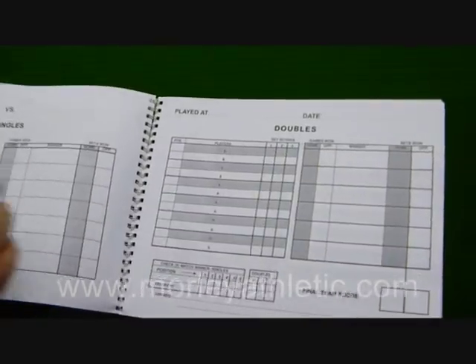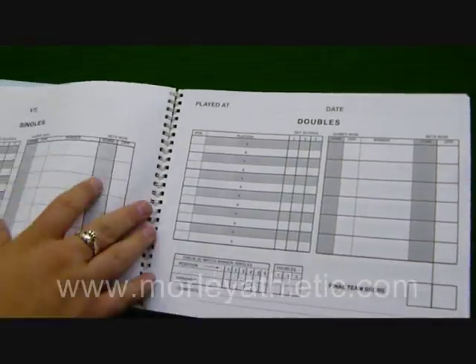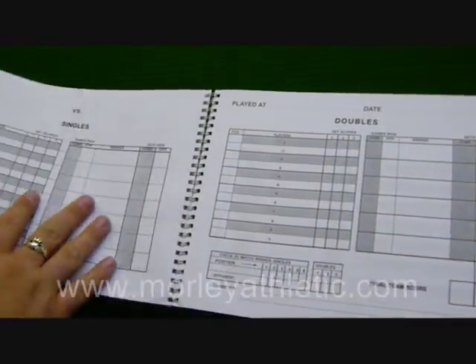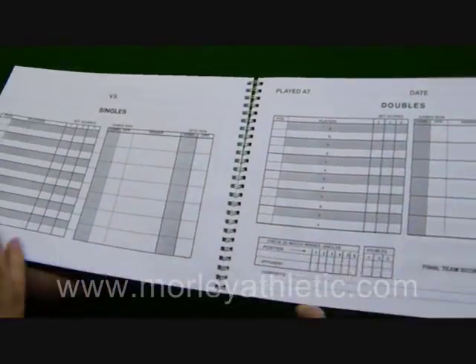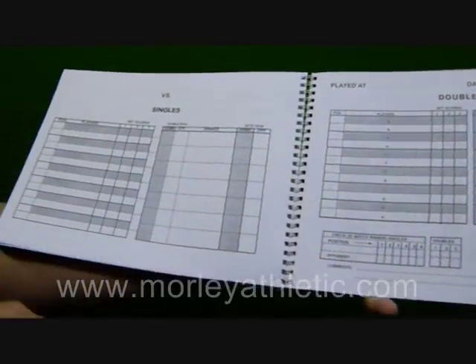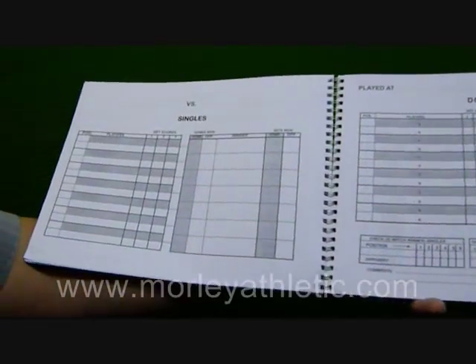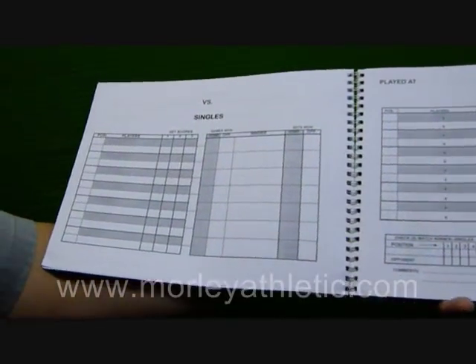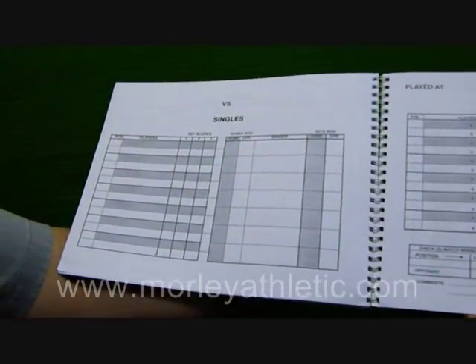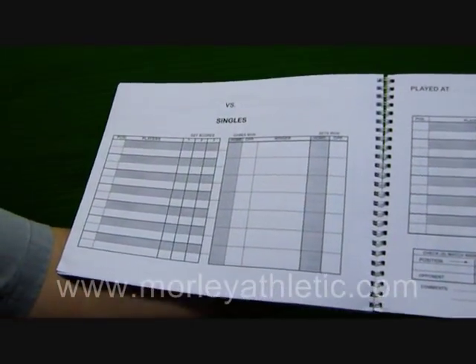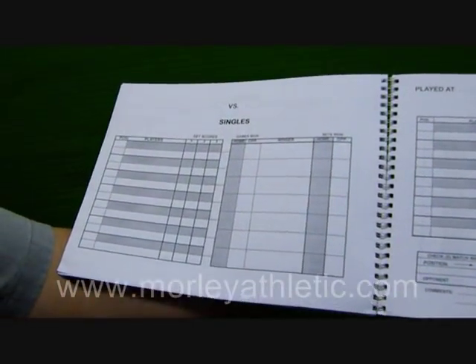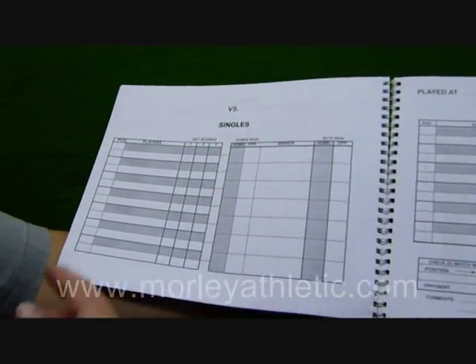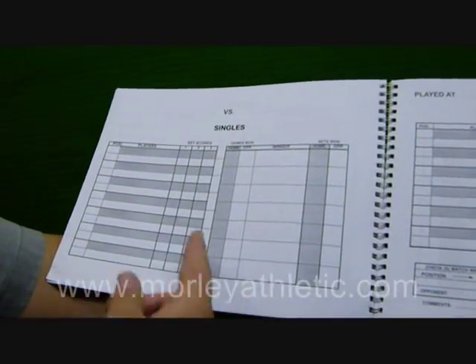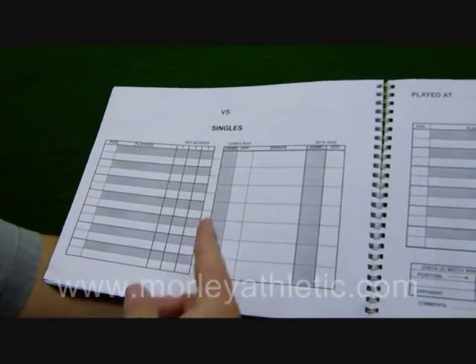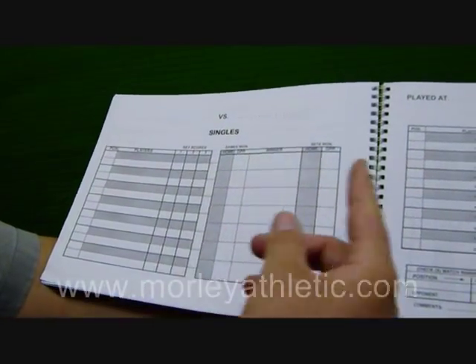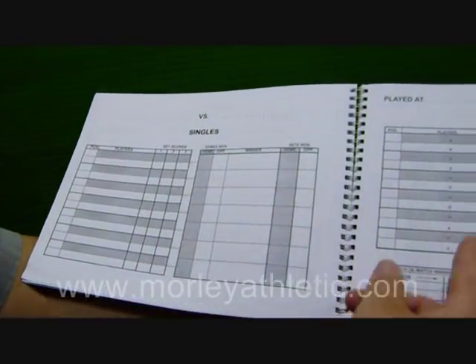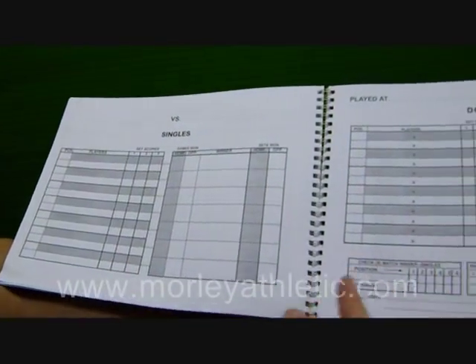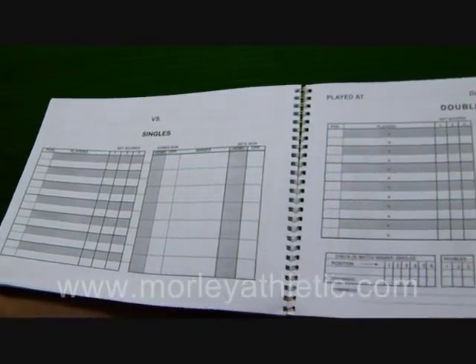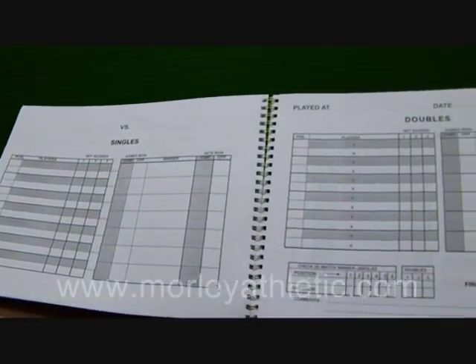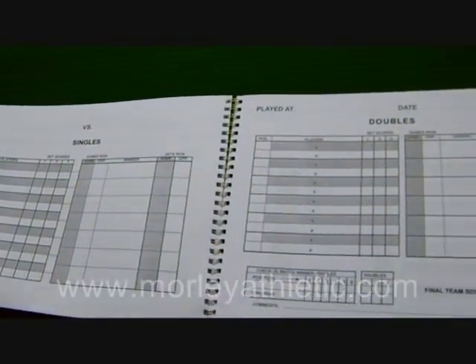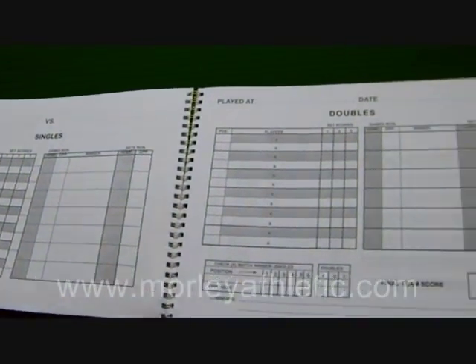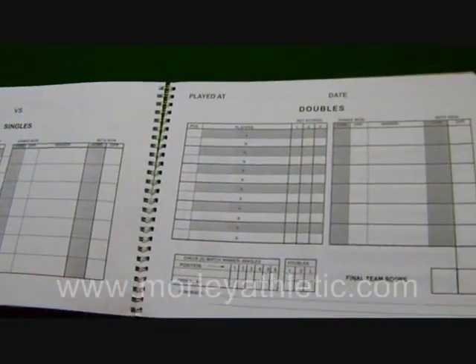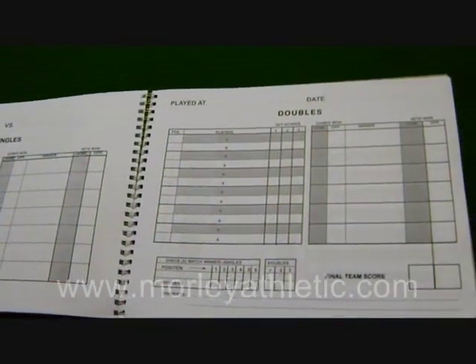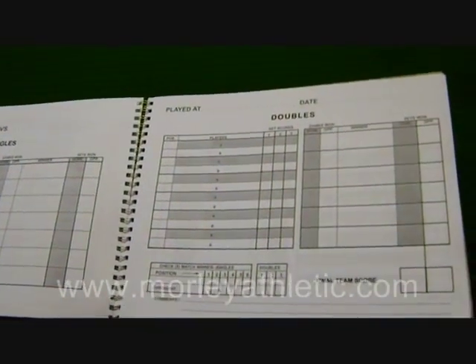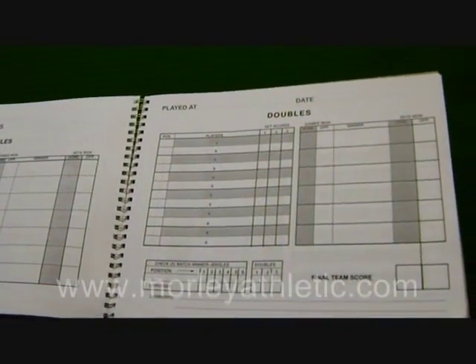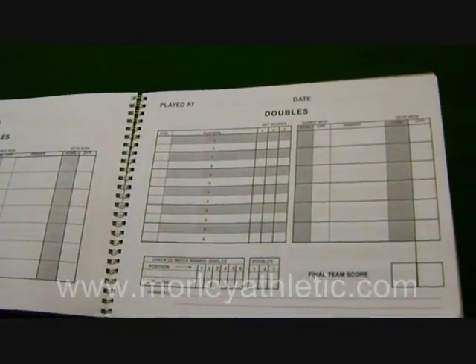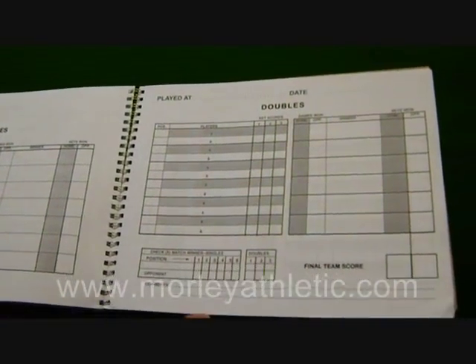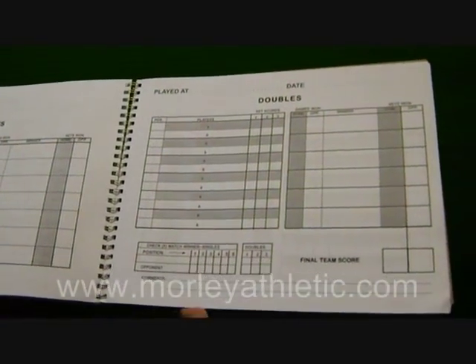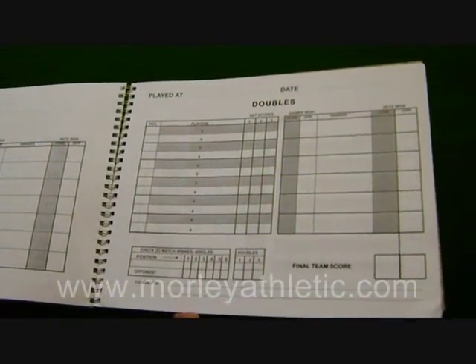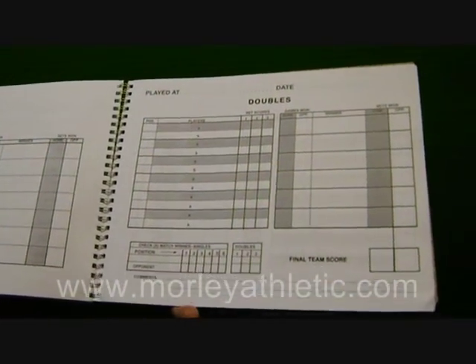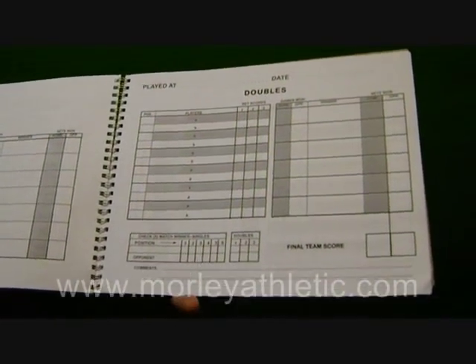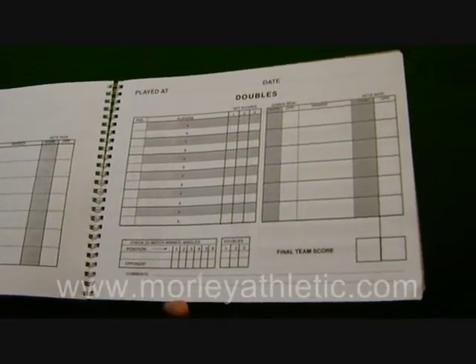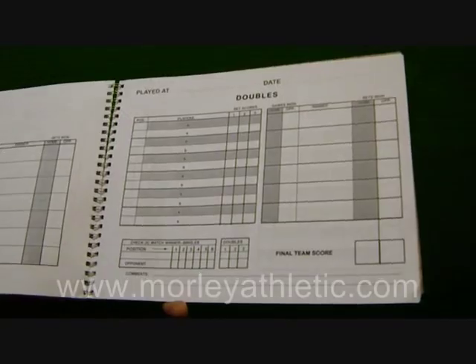Going right into the scoring, we've got your singles and your doubles — wide open with plenty of space to write.